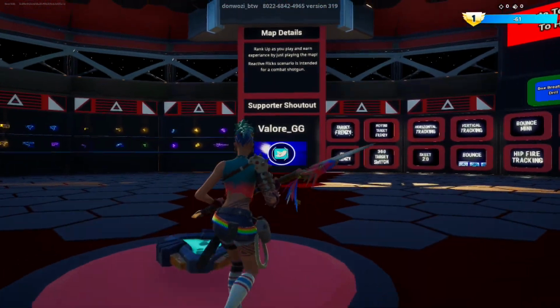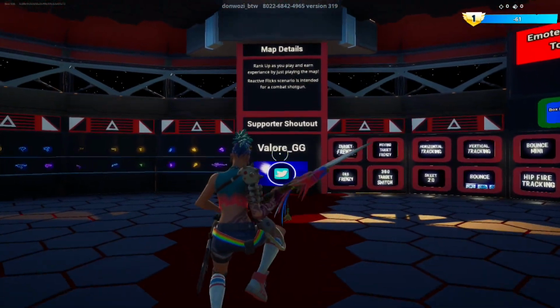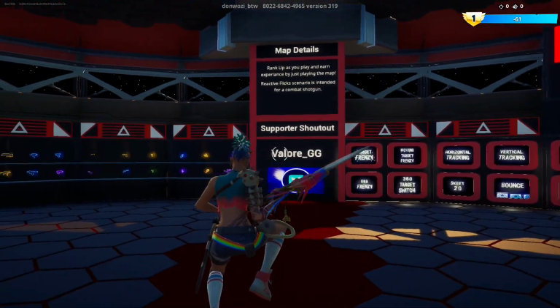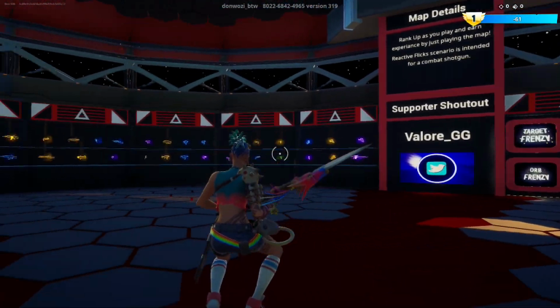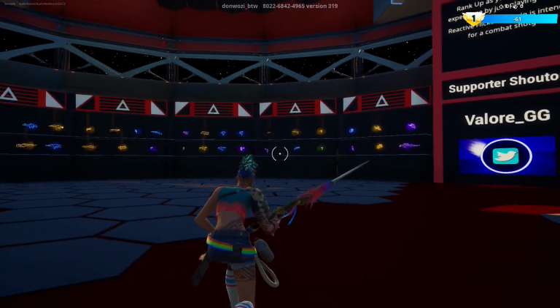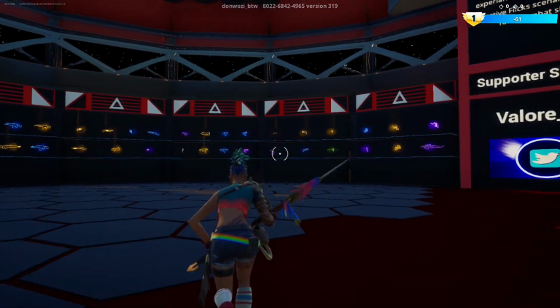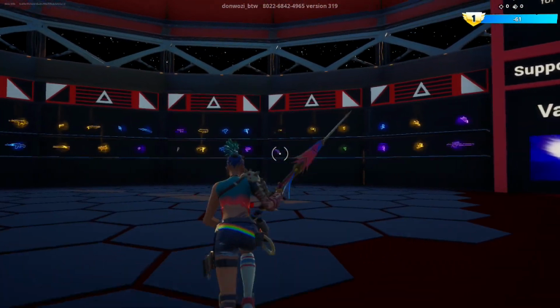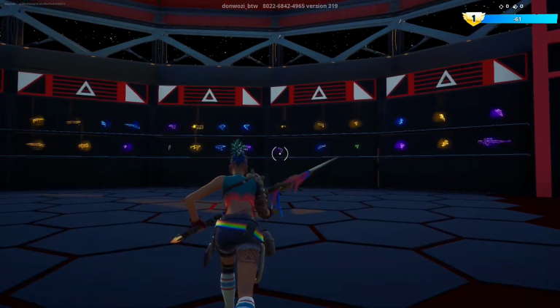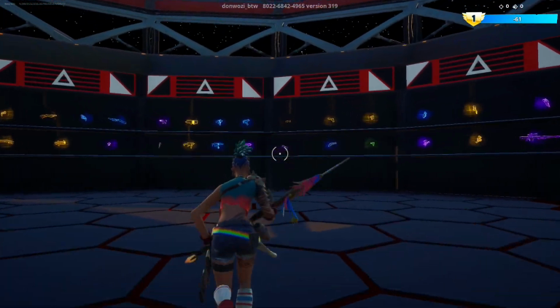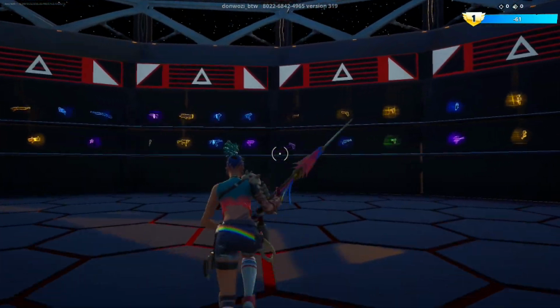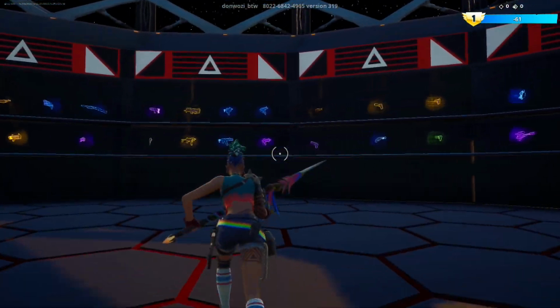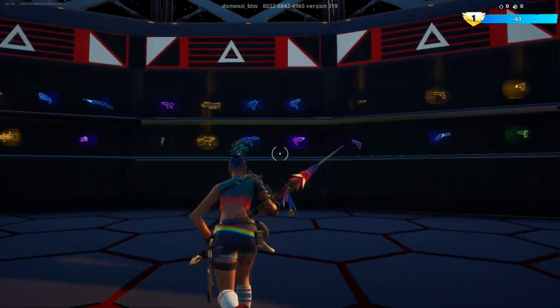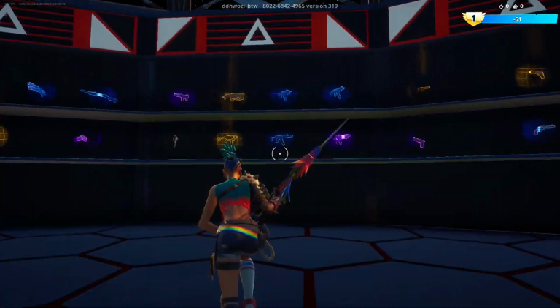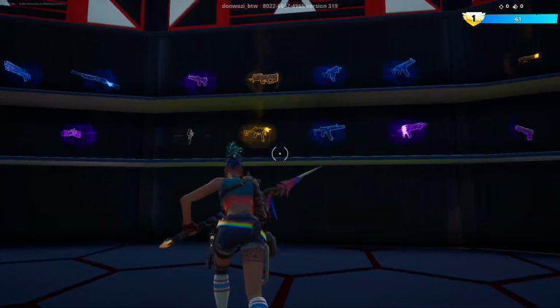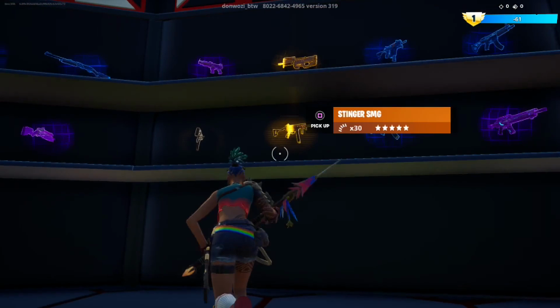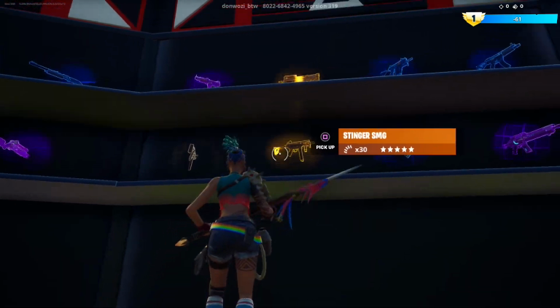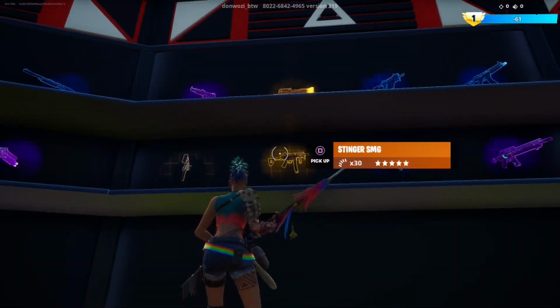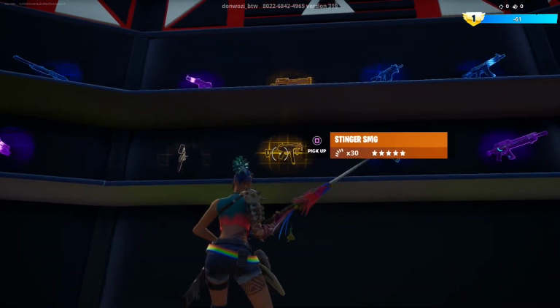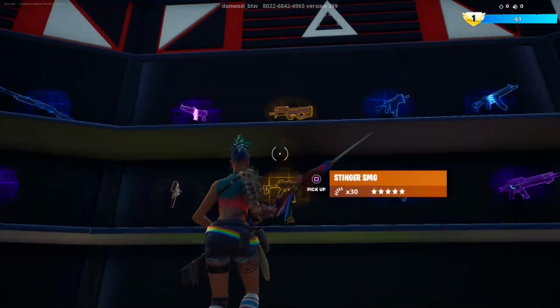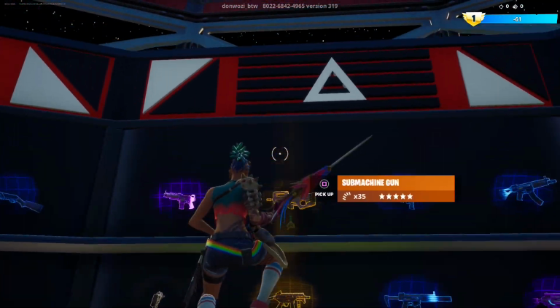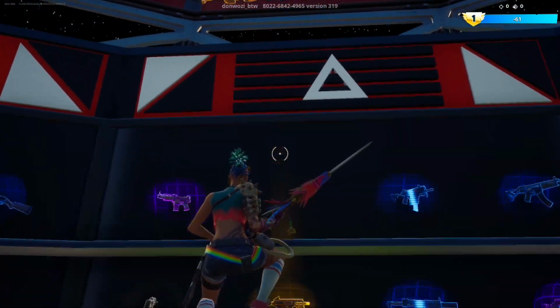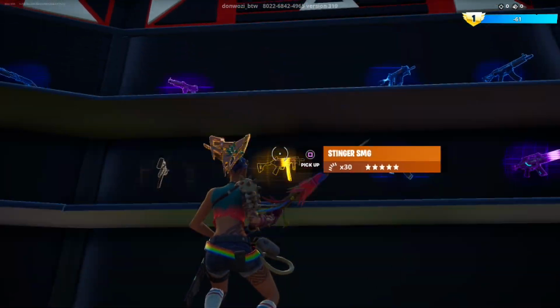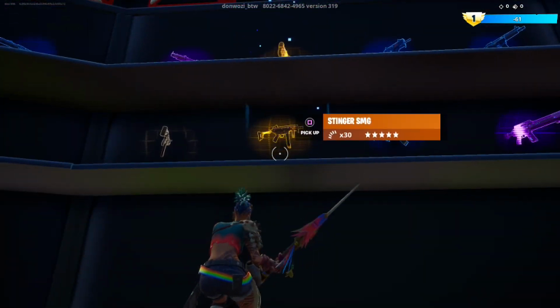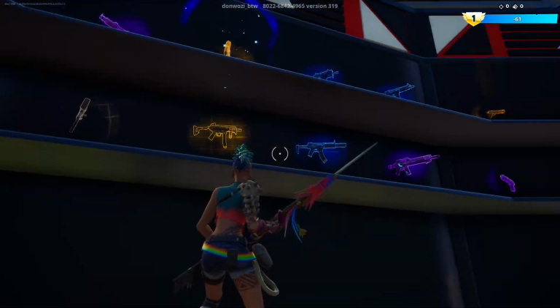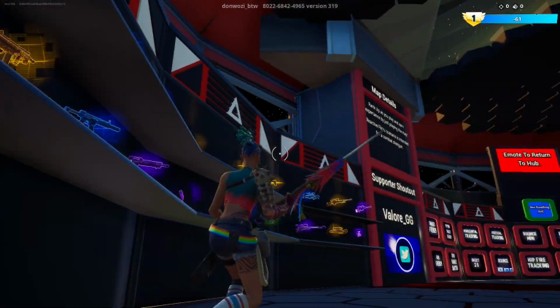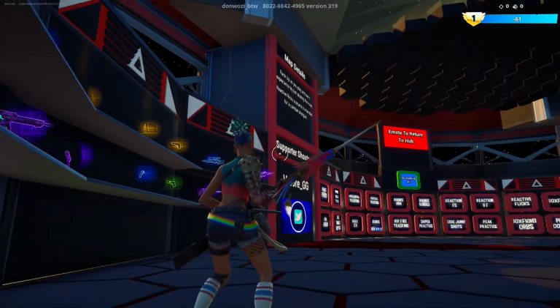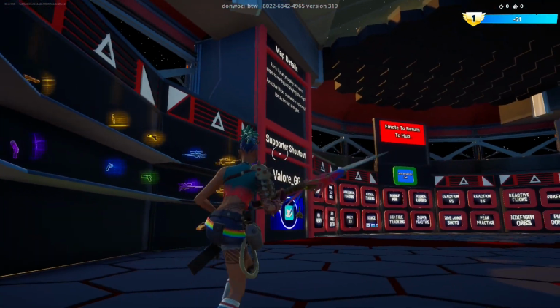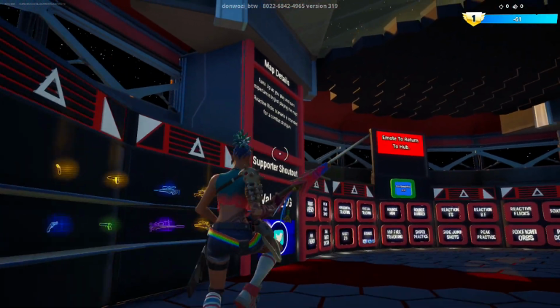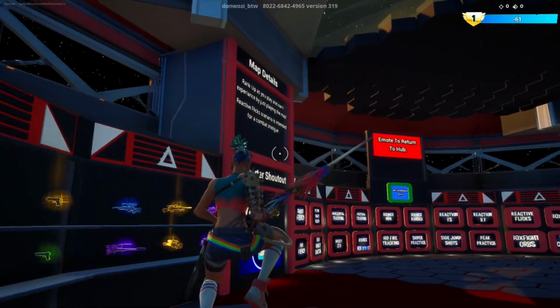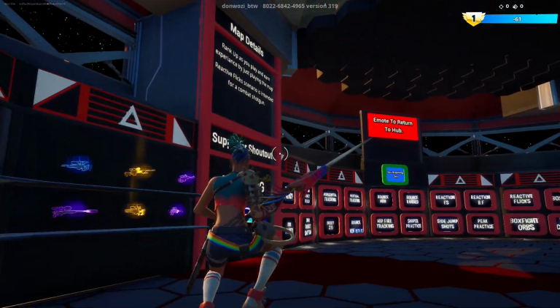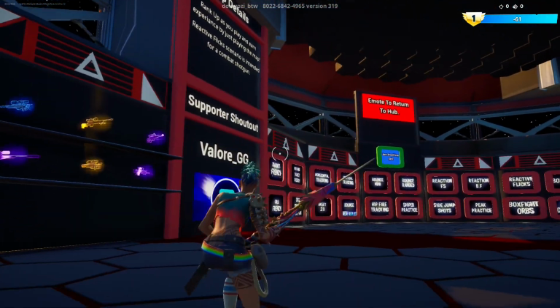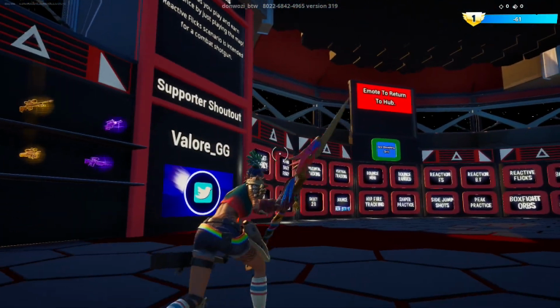Once the game starts, come over here and grab a weapon. You could grab the Stinger, but I'm going to grab the P90. It shoots a little slower, but it has a larger magazine.